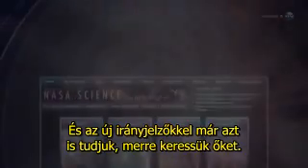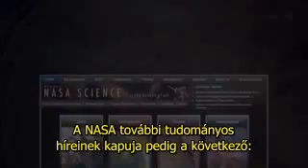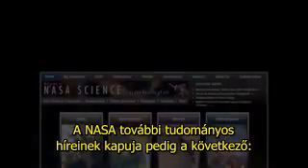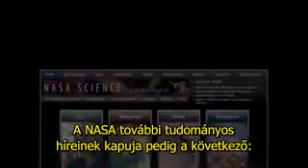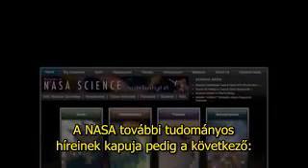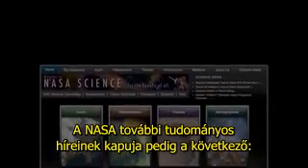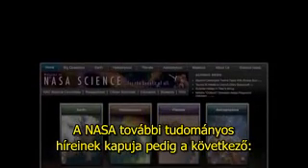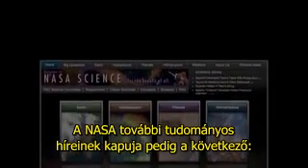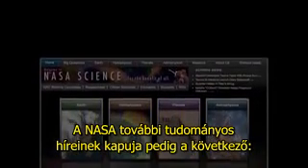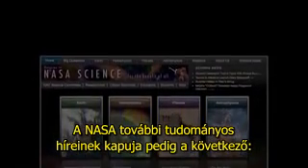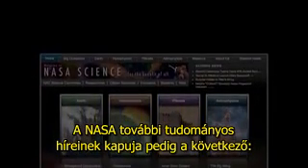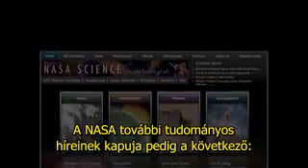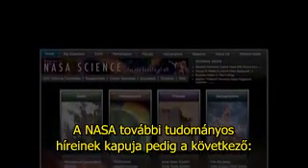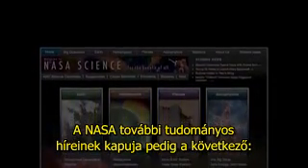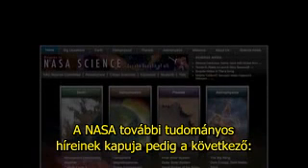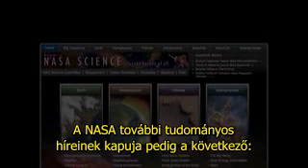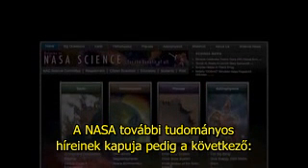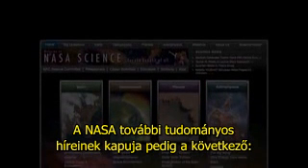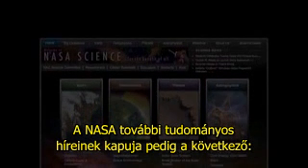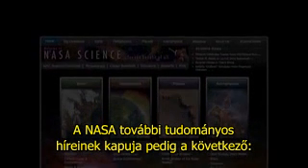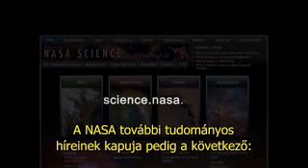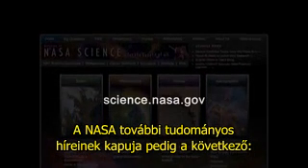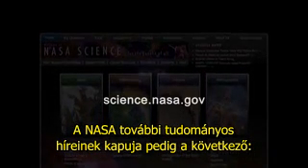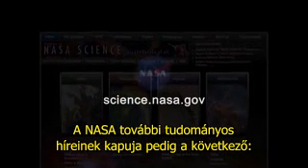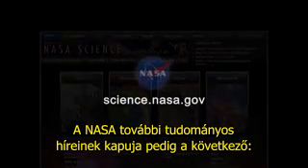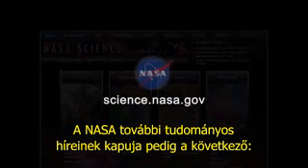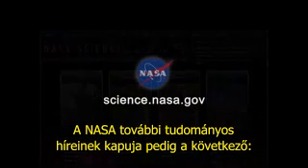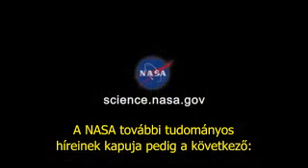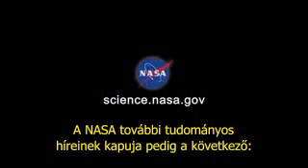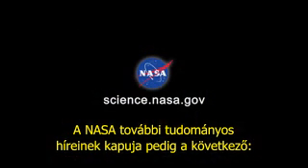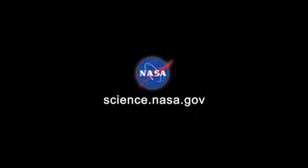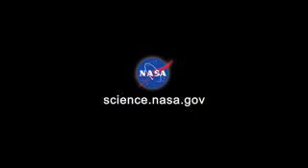For a portal to more NASA science news, visit science.nasa.gov.